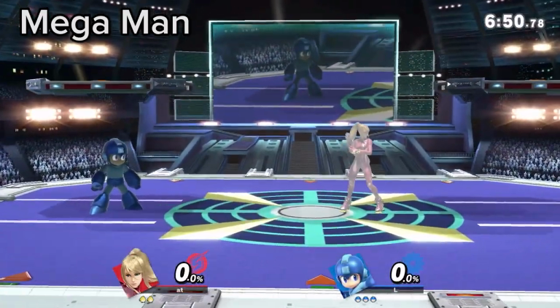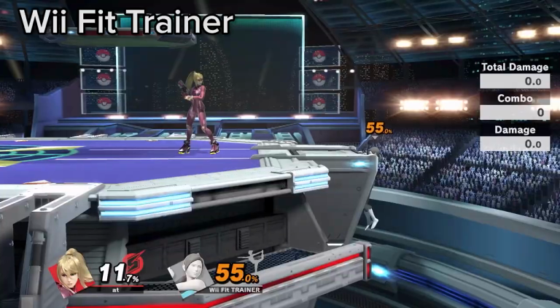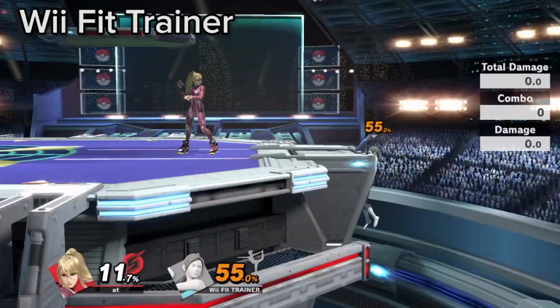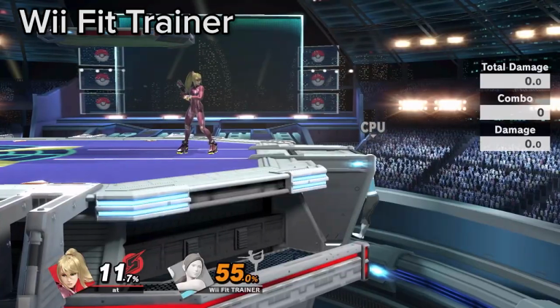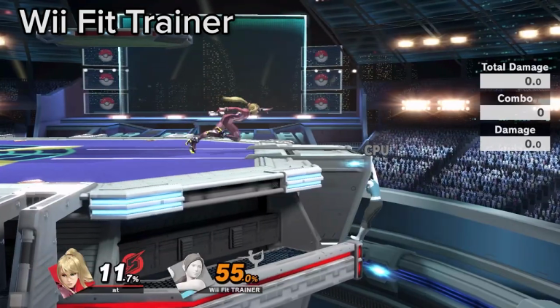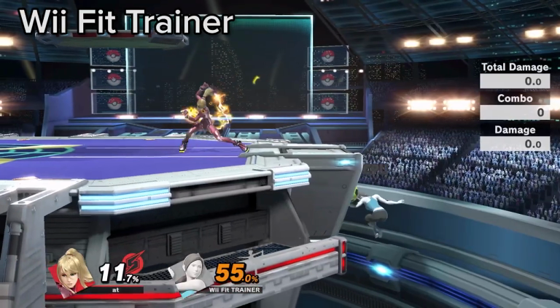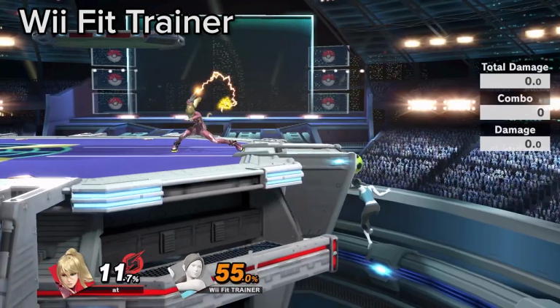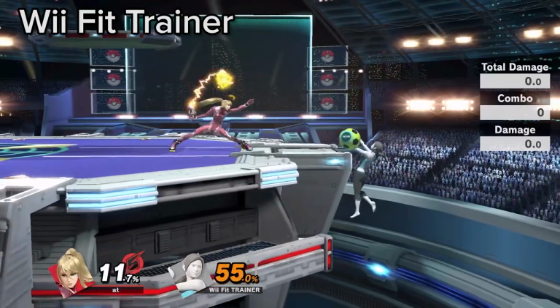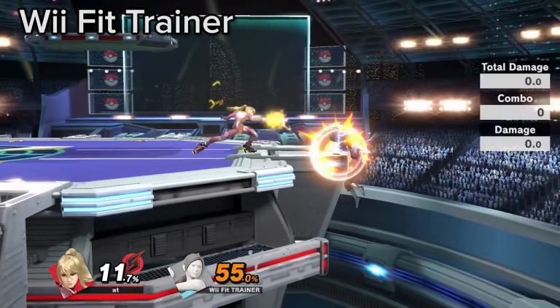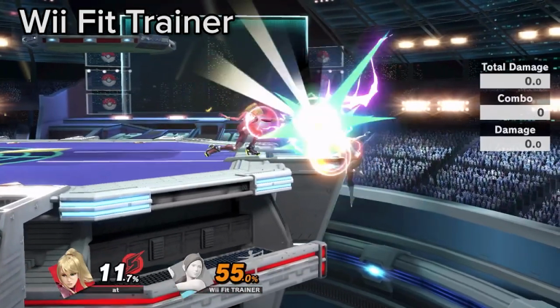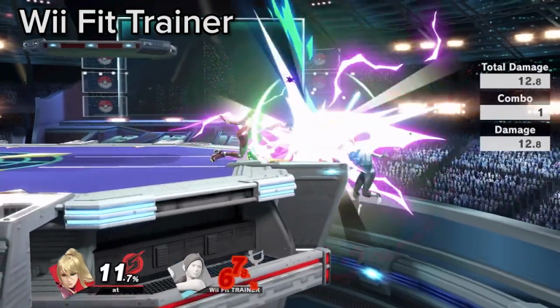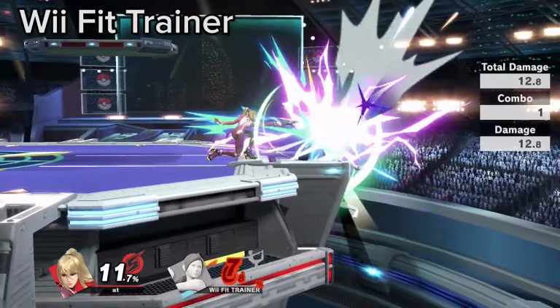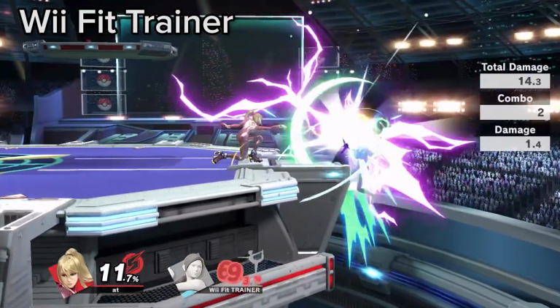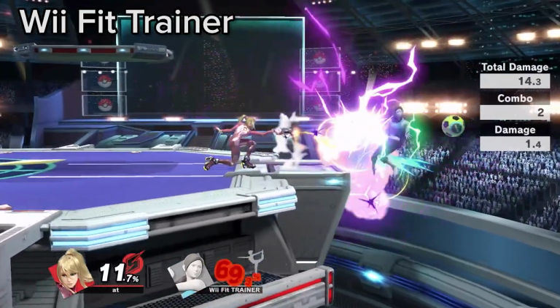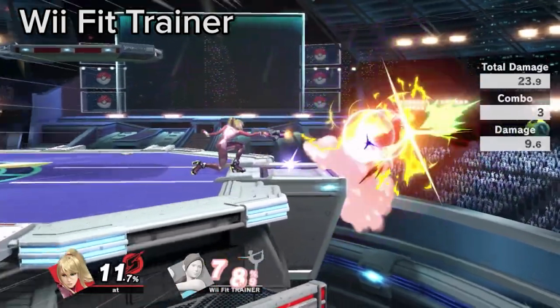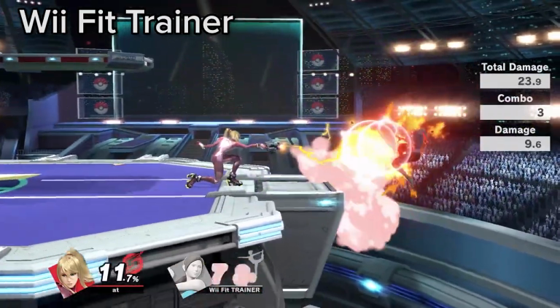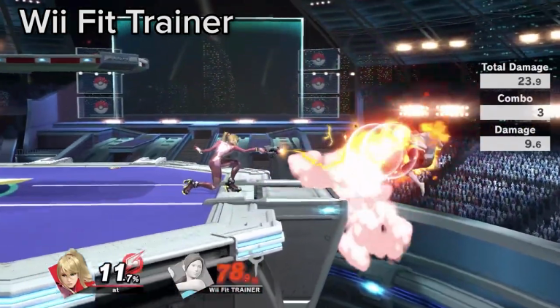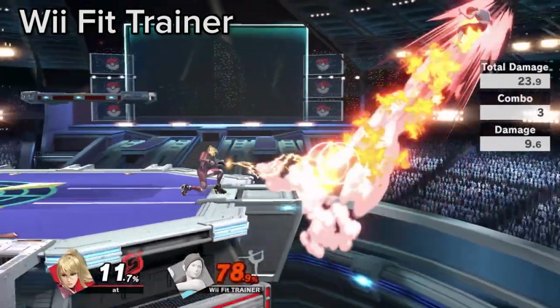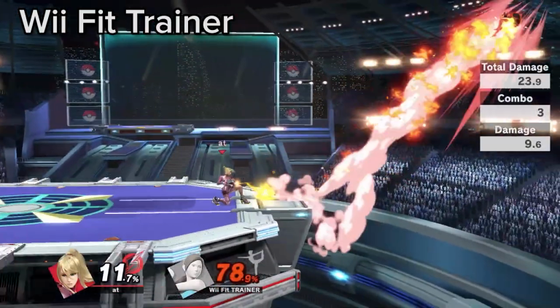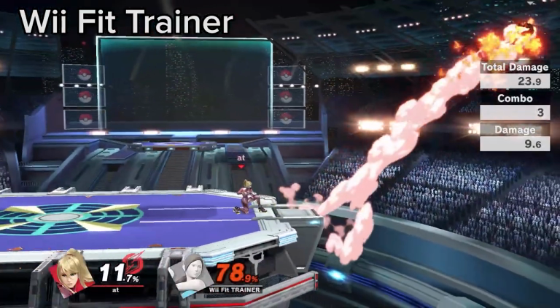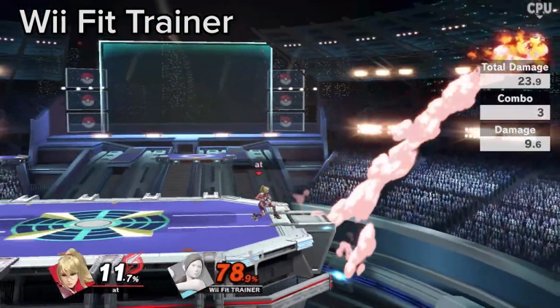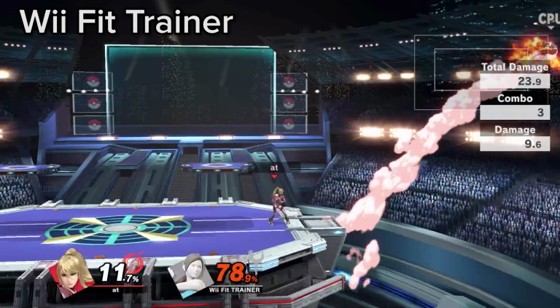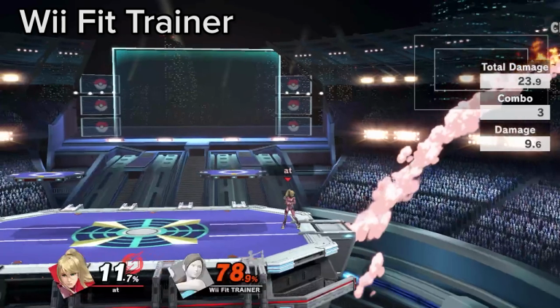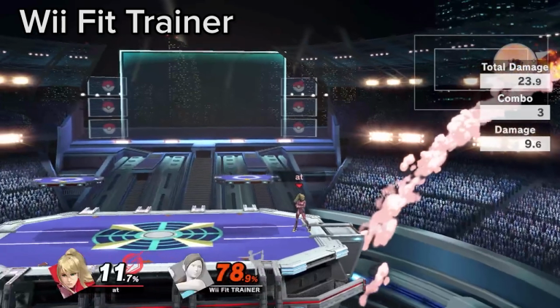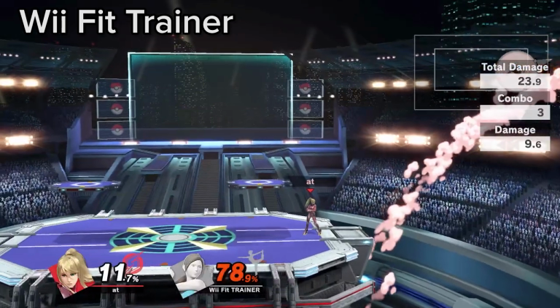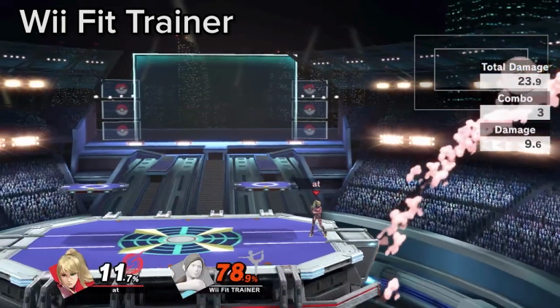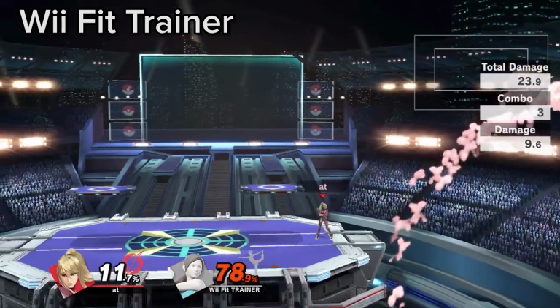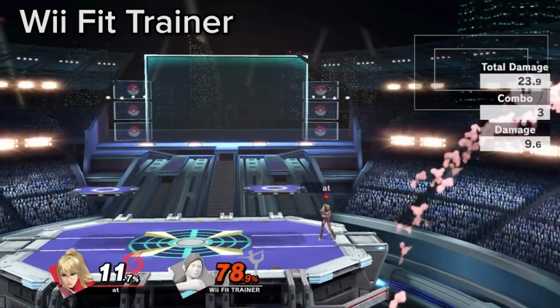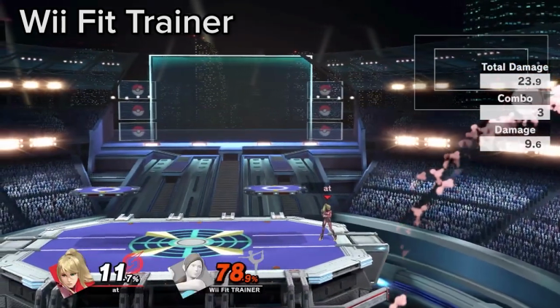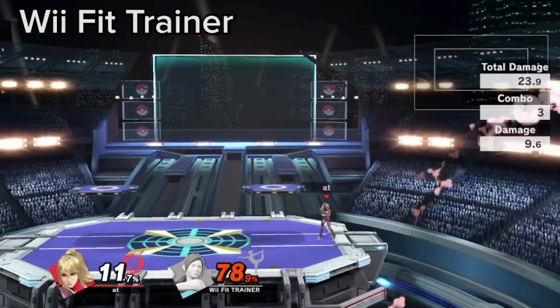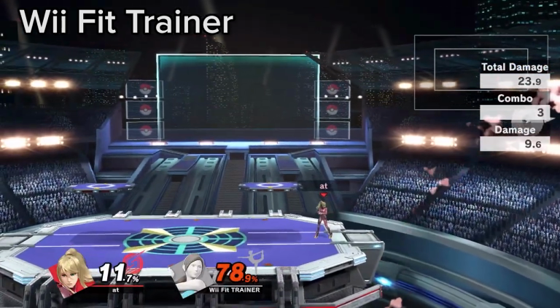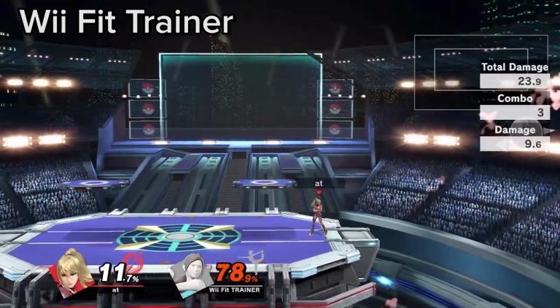When Wii Fit Trainer uses Soccer Ball from the ledge, Zerosuit's Paralyzer will hit them and the ball, doing tons of damage and knockback.